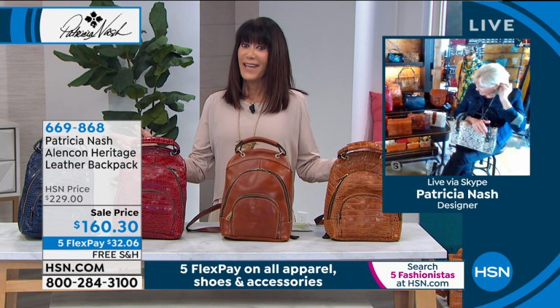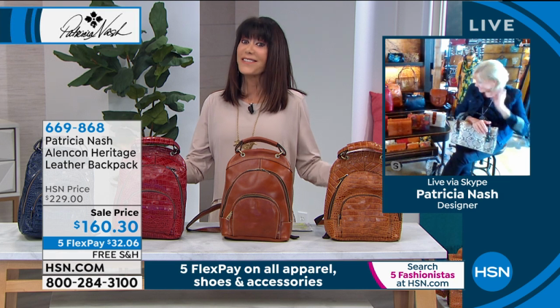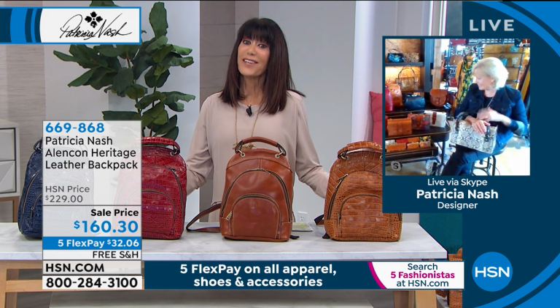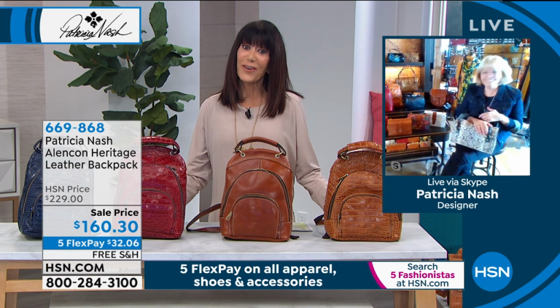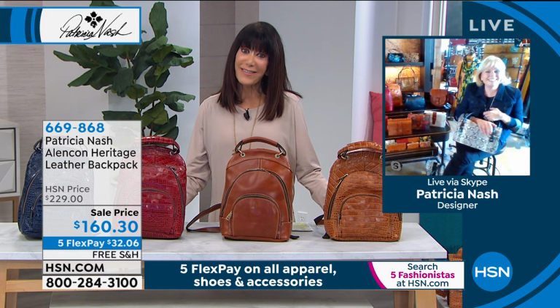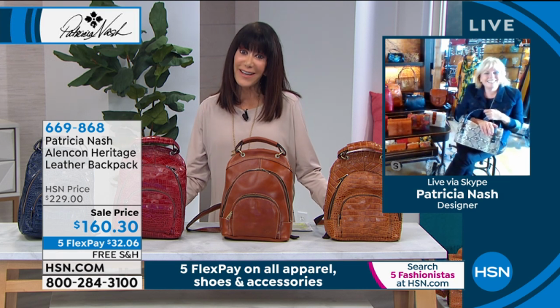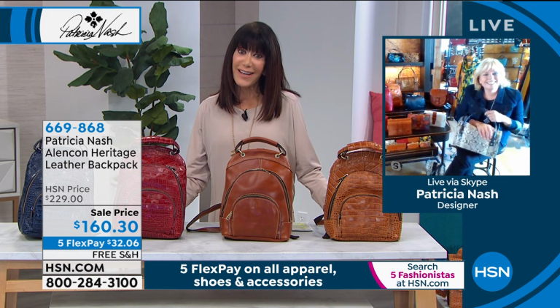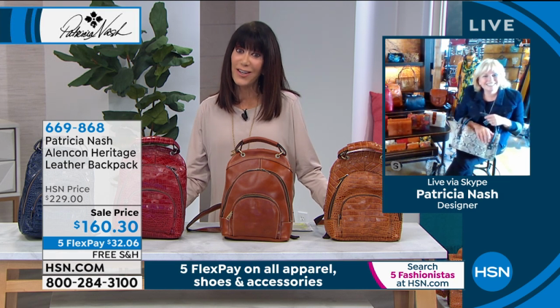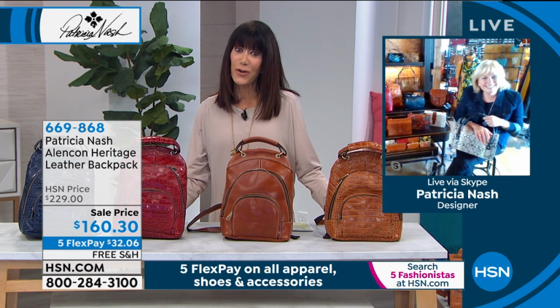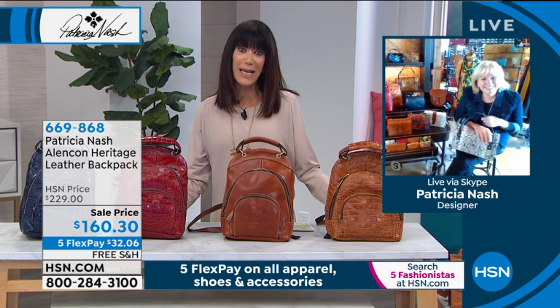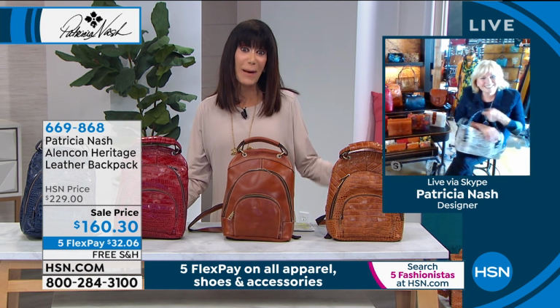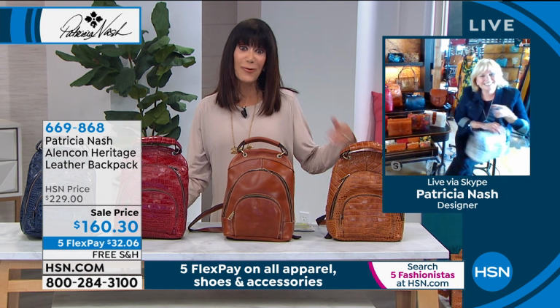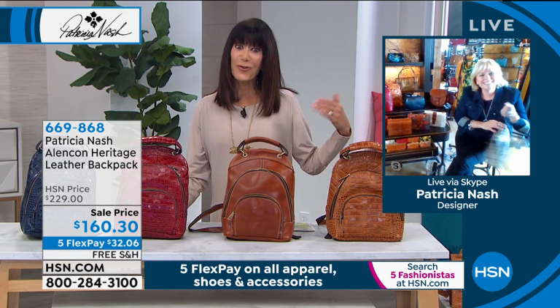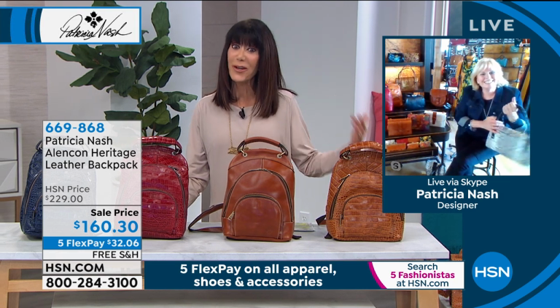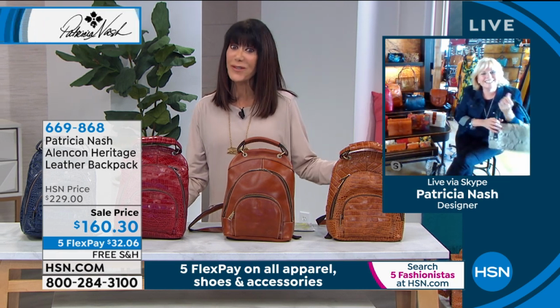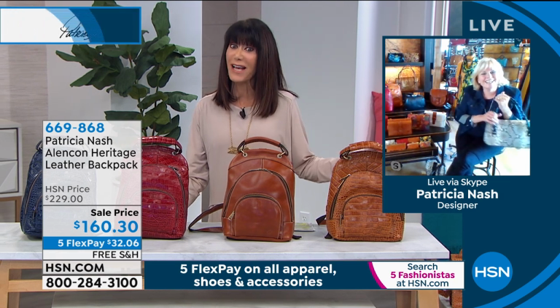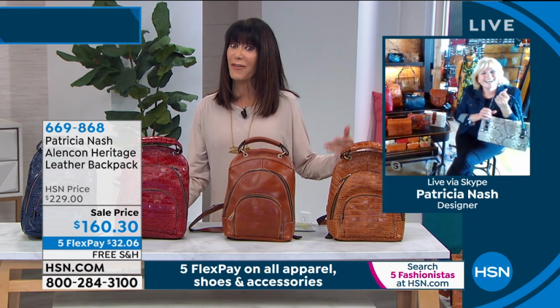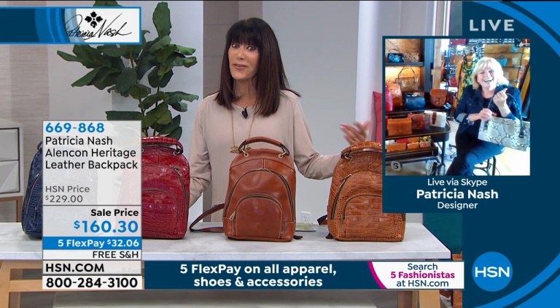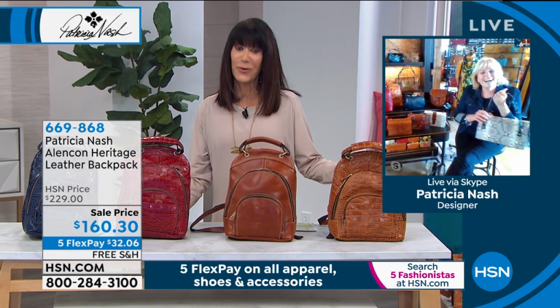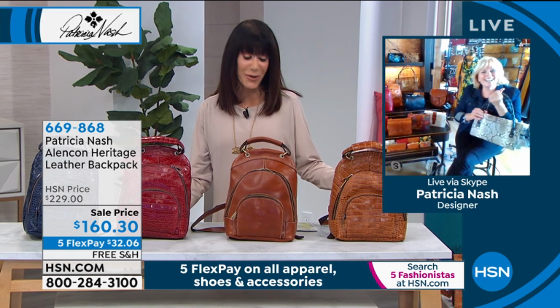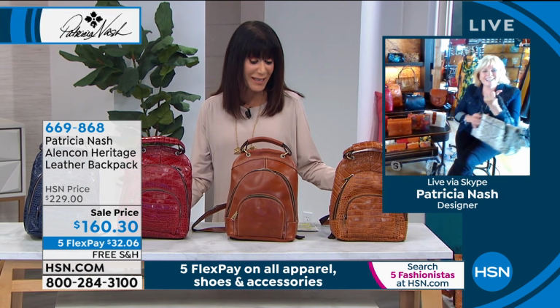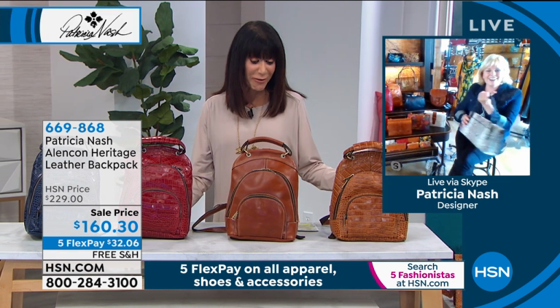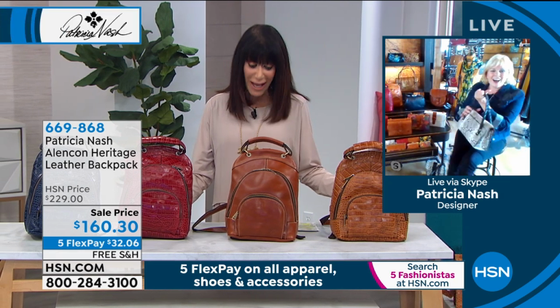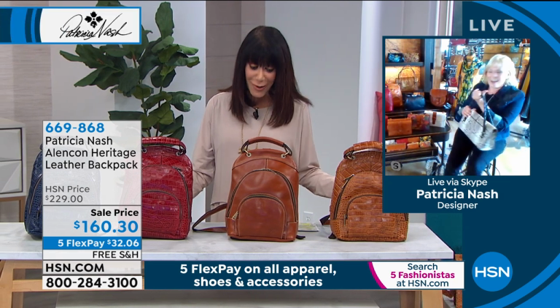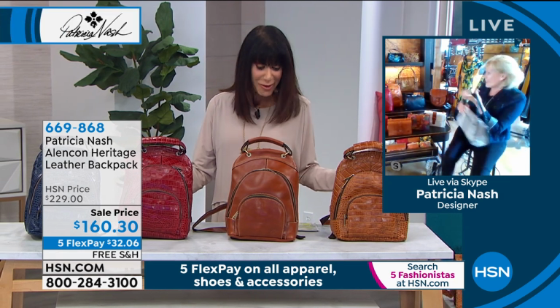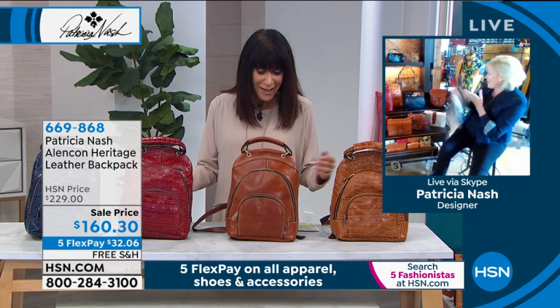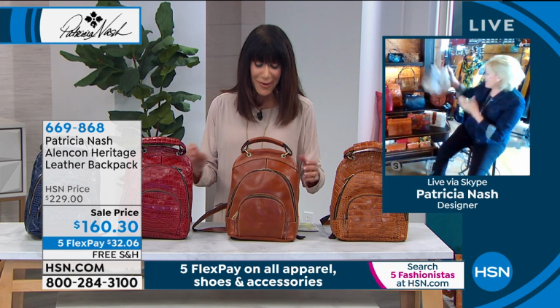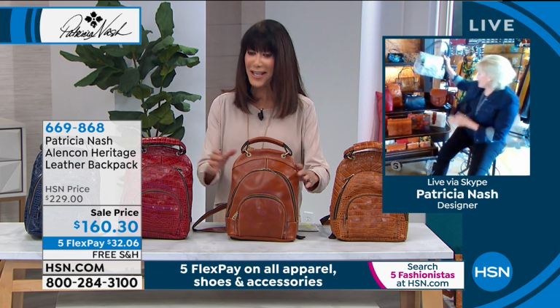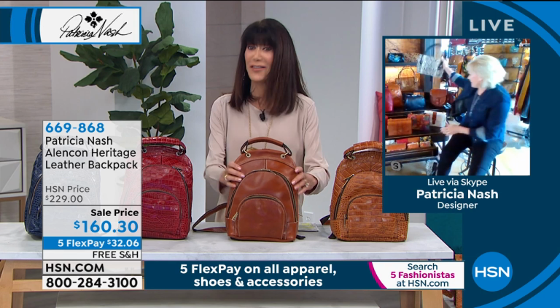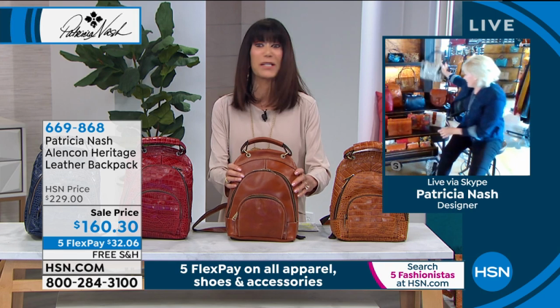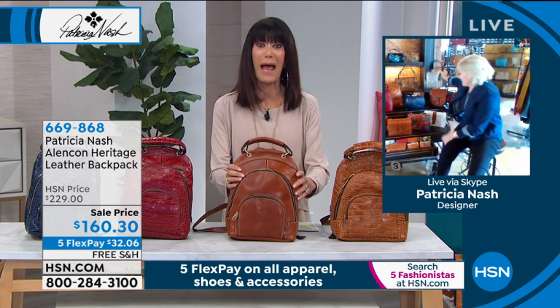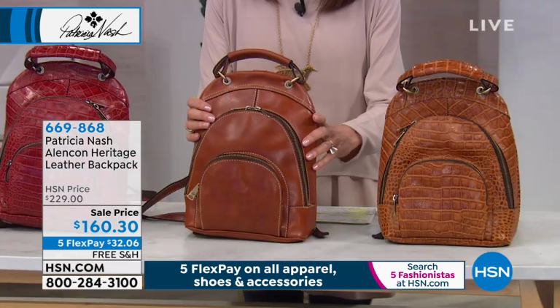Seriously, you know, you keep outdoing yourself. Thank this backpack.